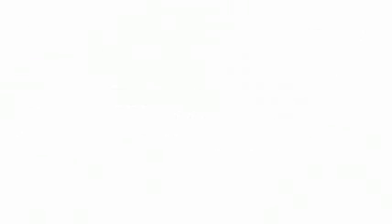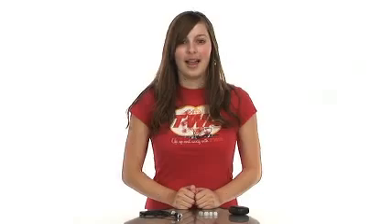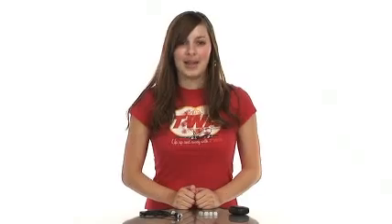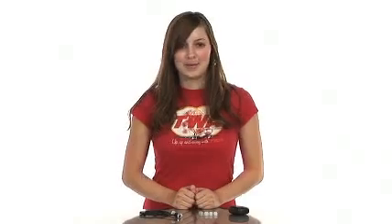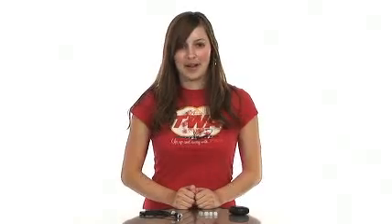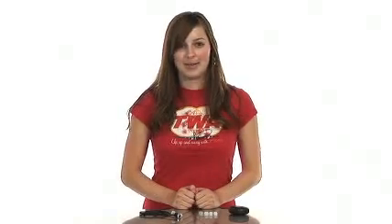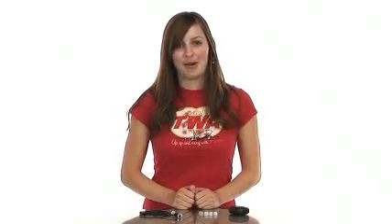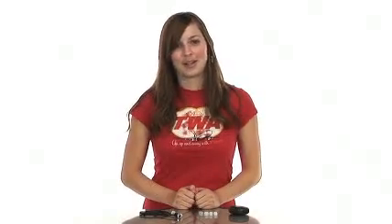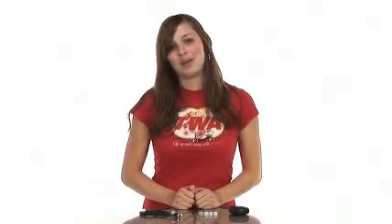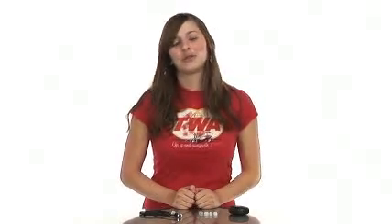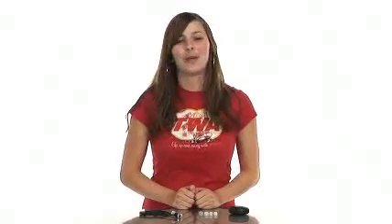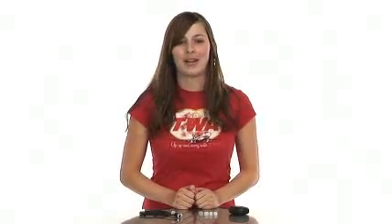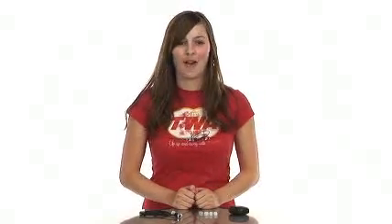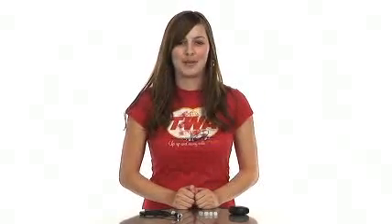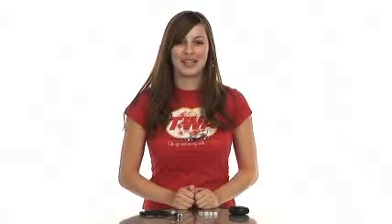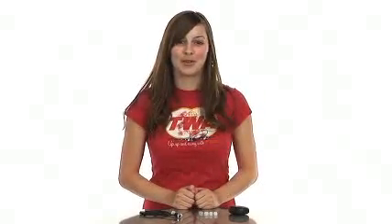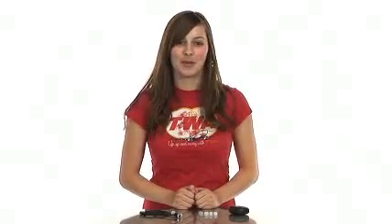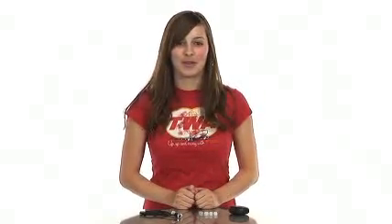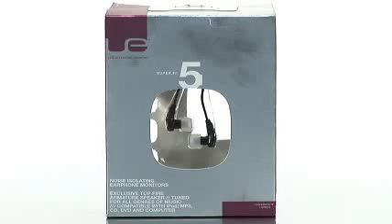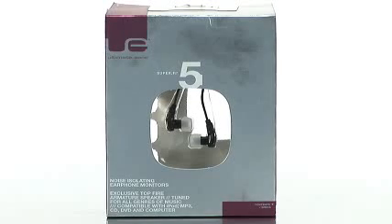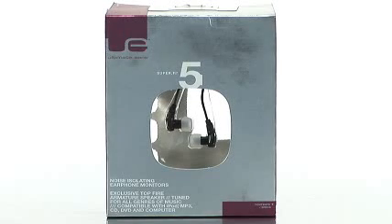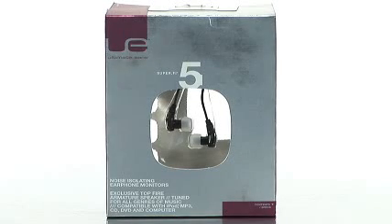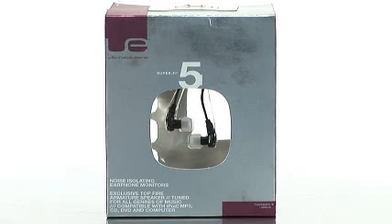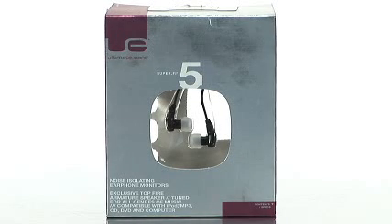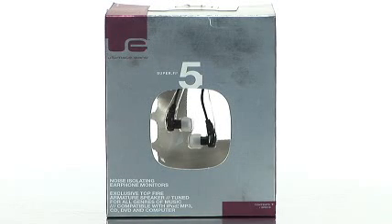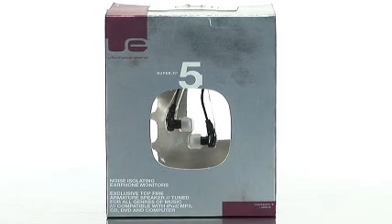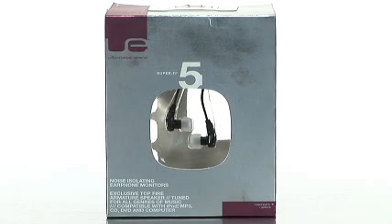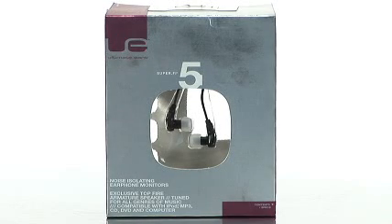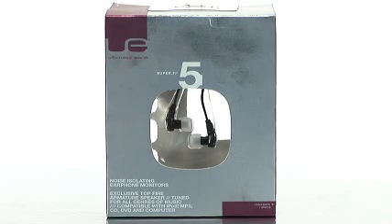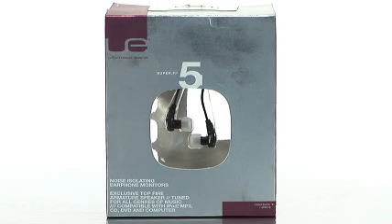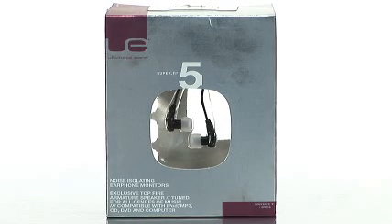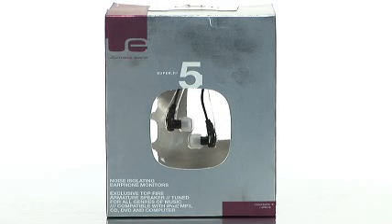Hi, my name is Brittany, and I'm a product specialist with Buy.com, and today I'm talking about the Ultimate Ears Super 5-5 noise-canceling earphones.